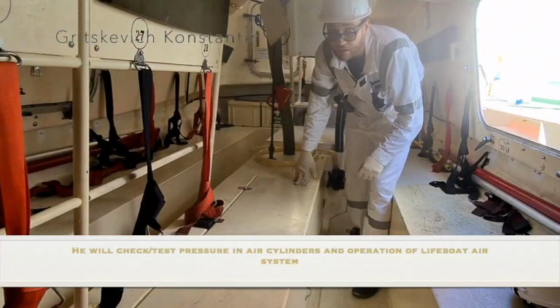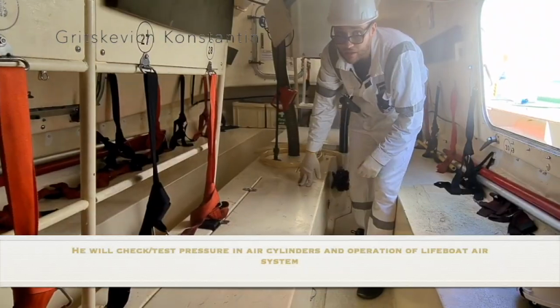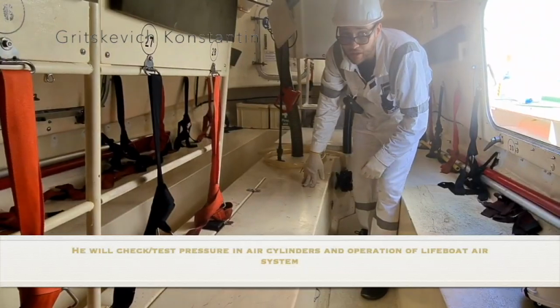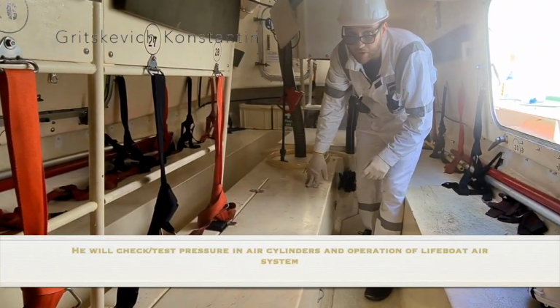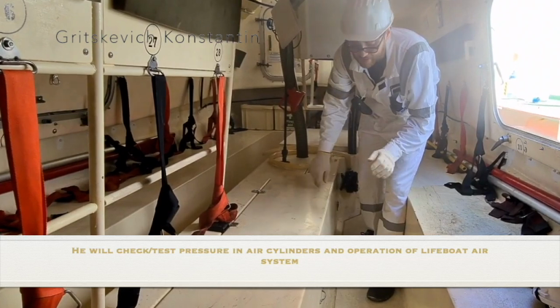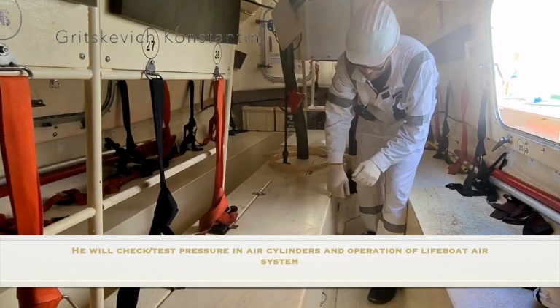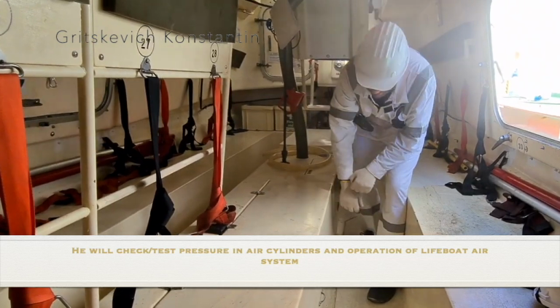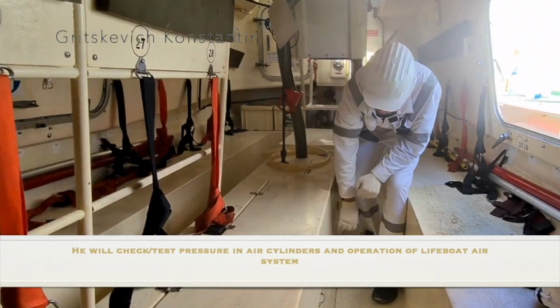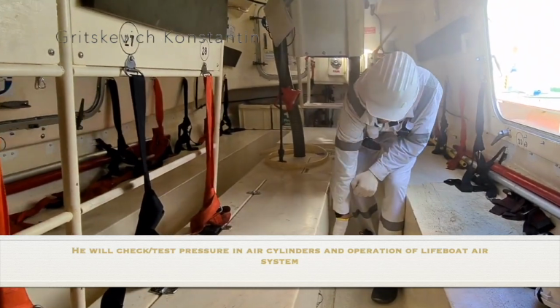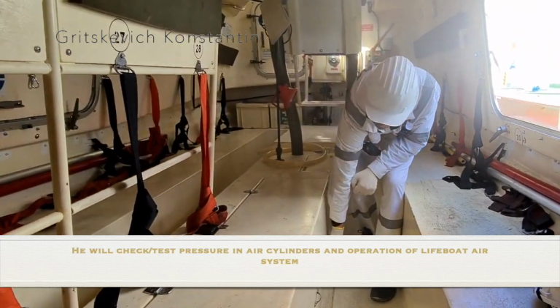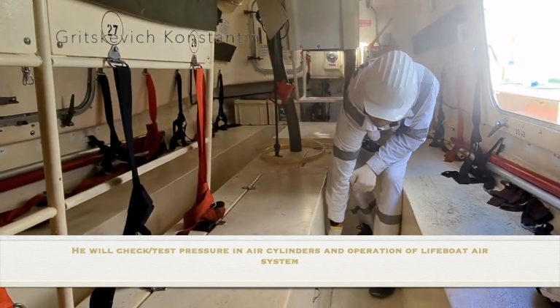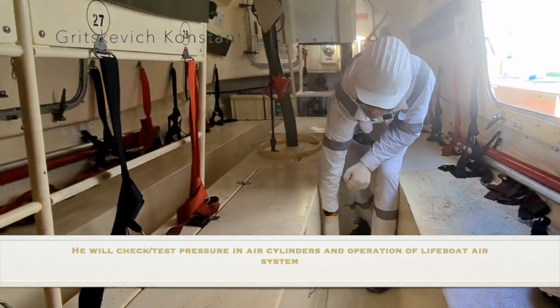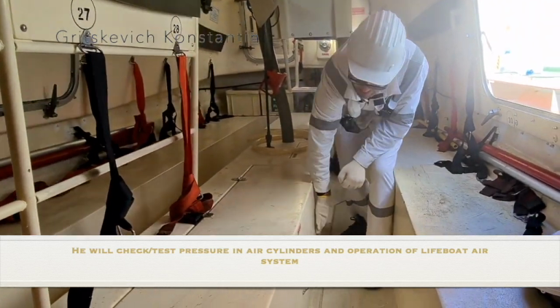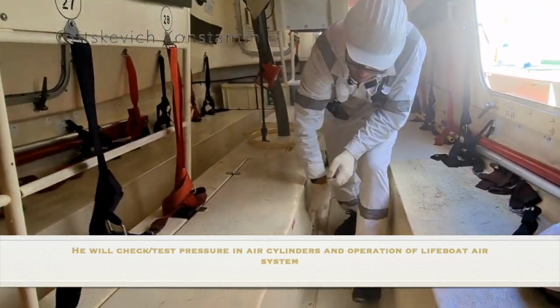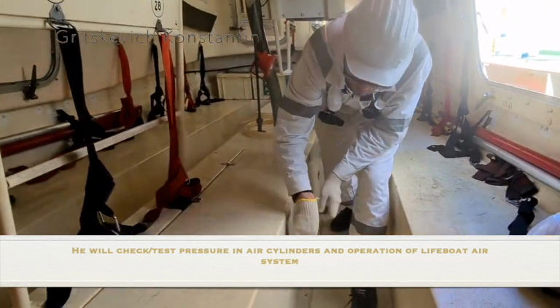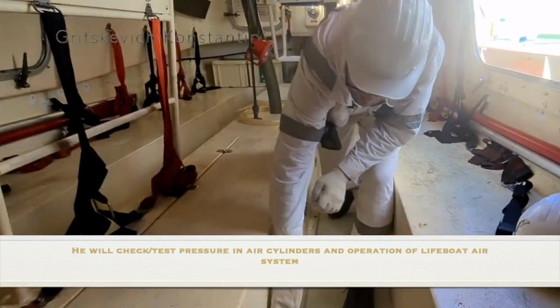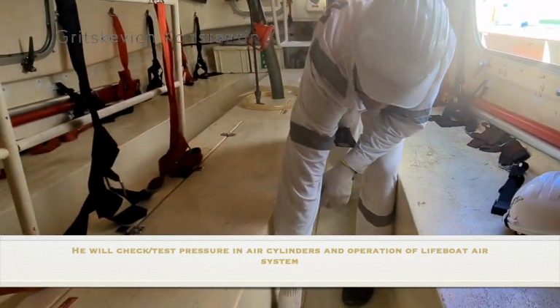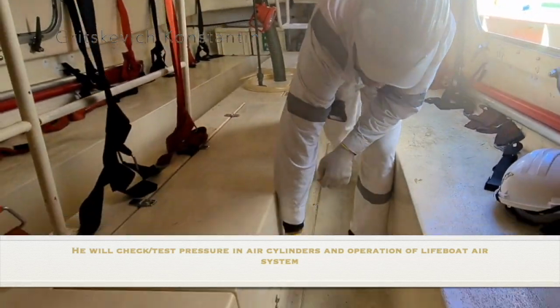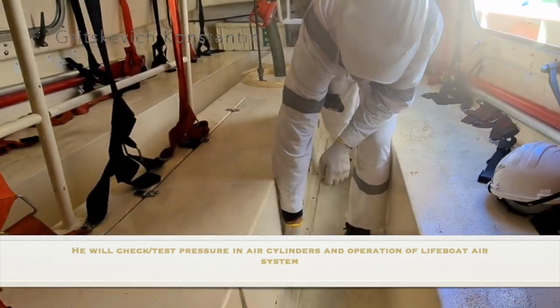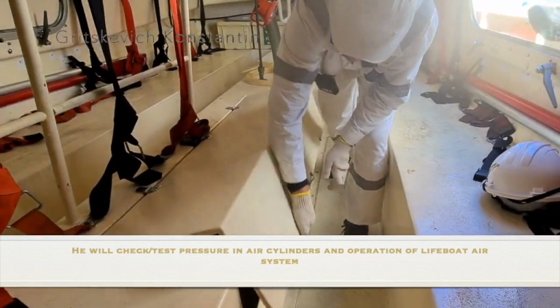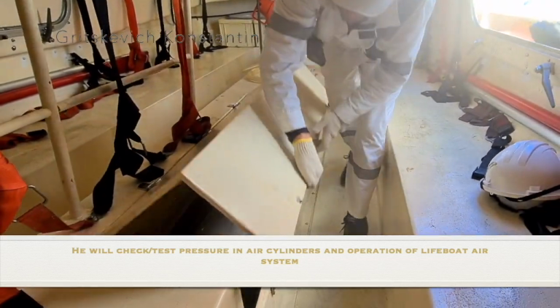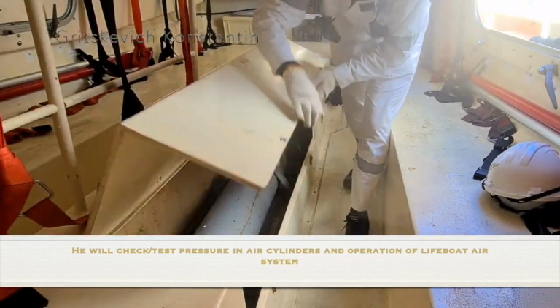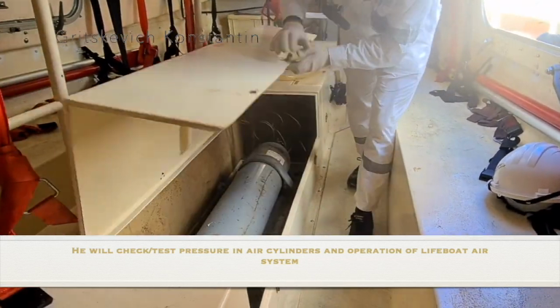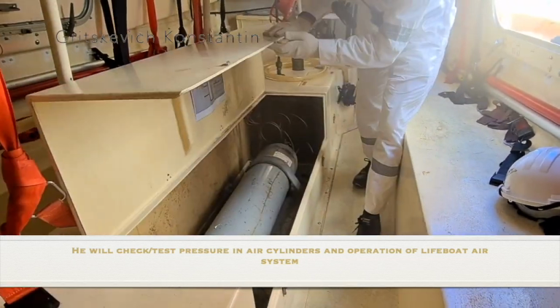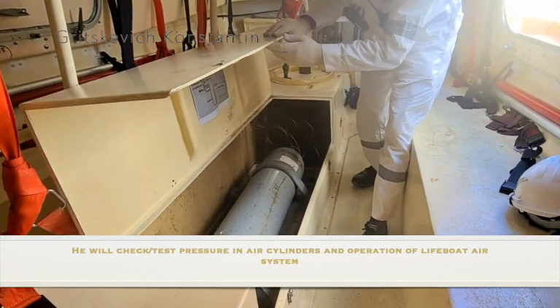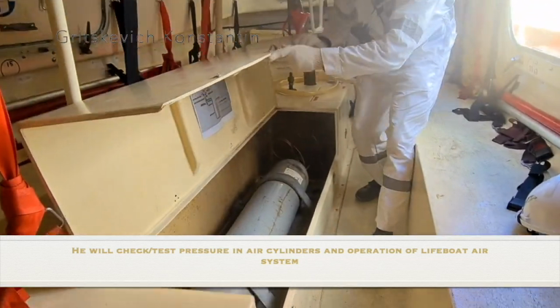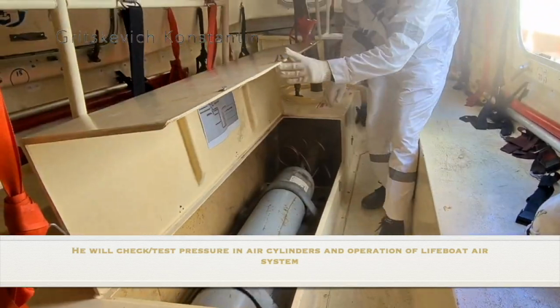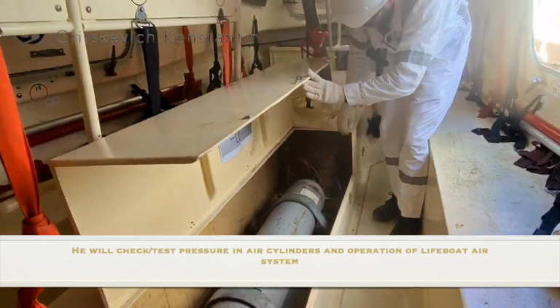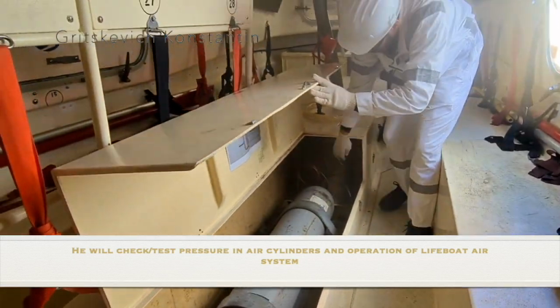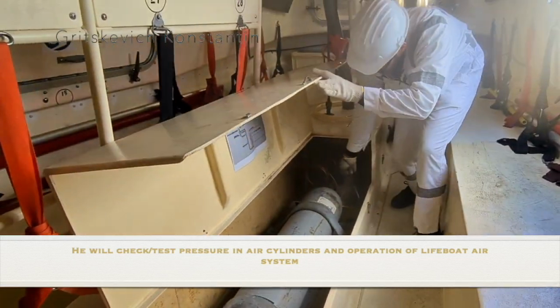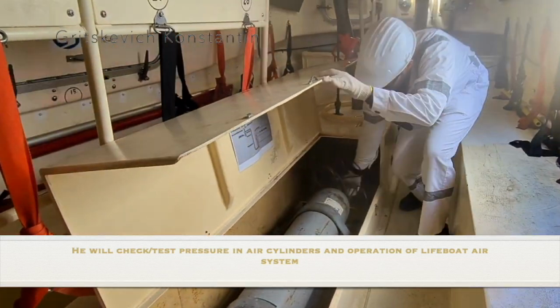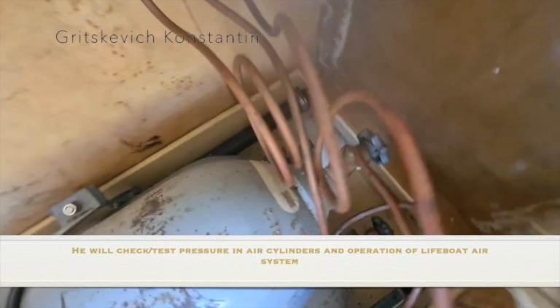He will check the test pressure in air cylinders and the operation of the lifeboat air system.